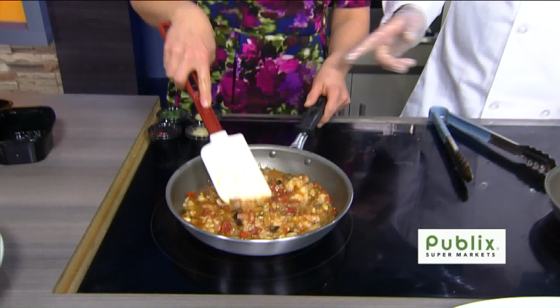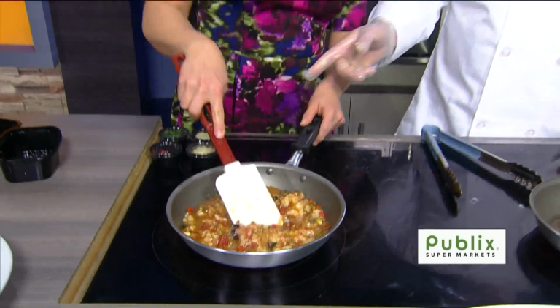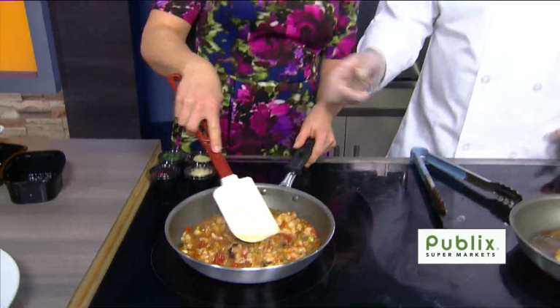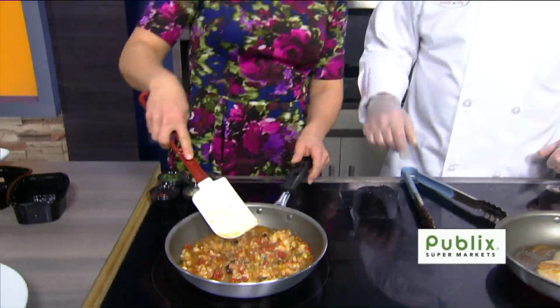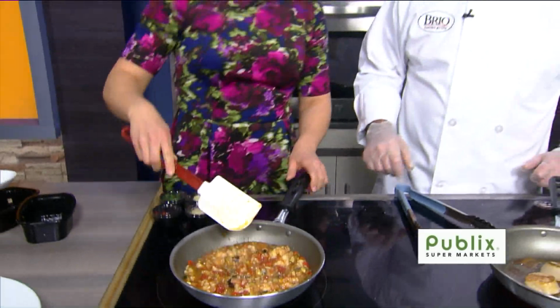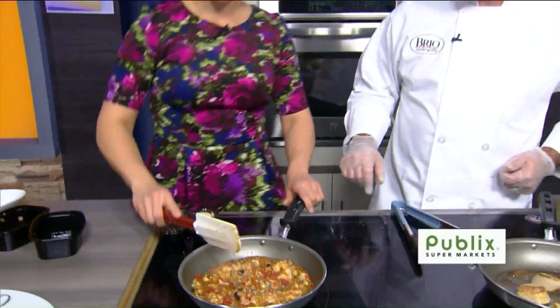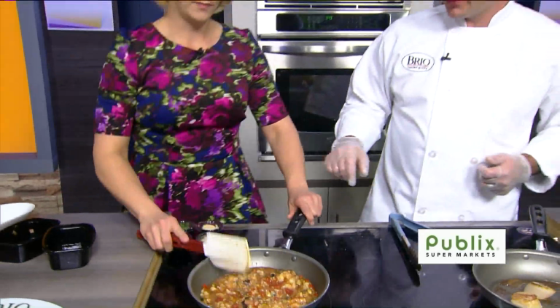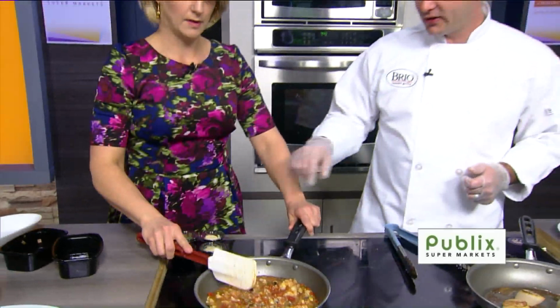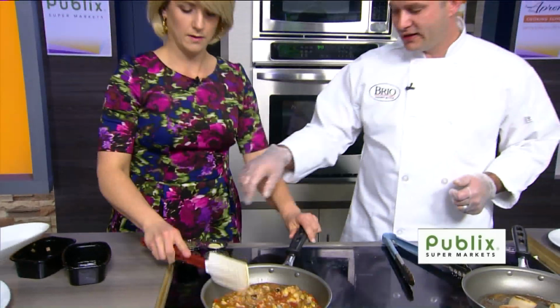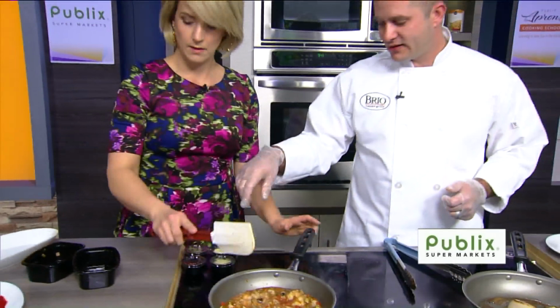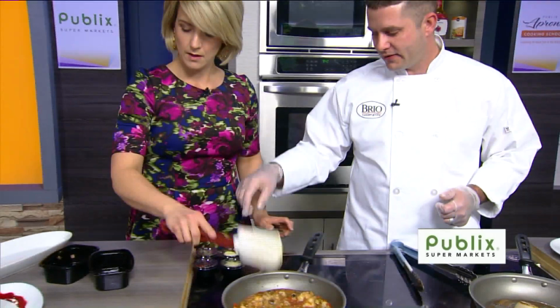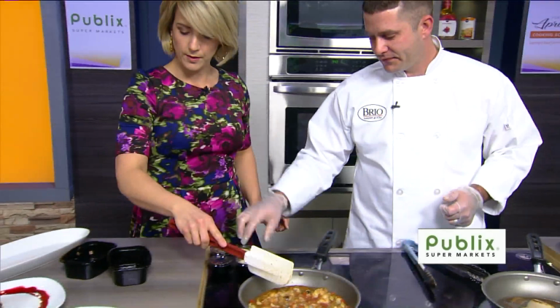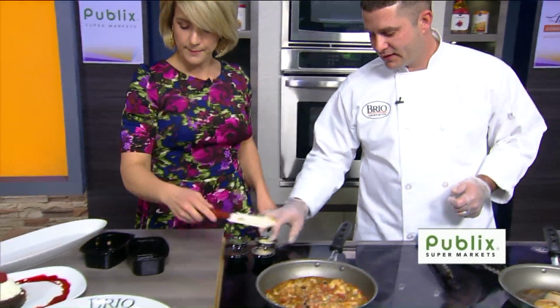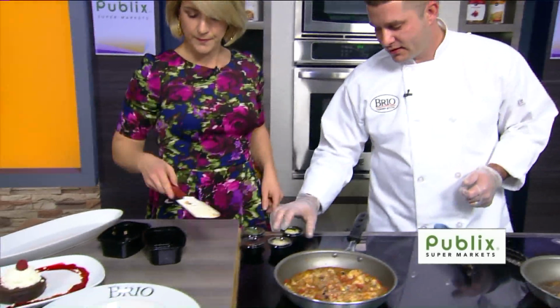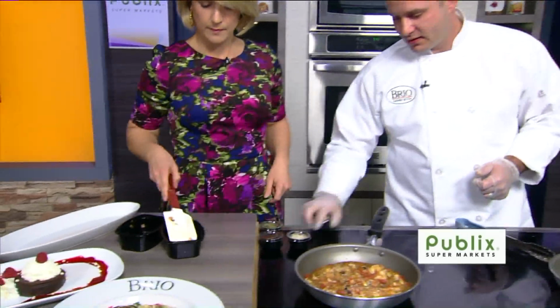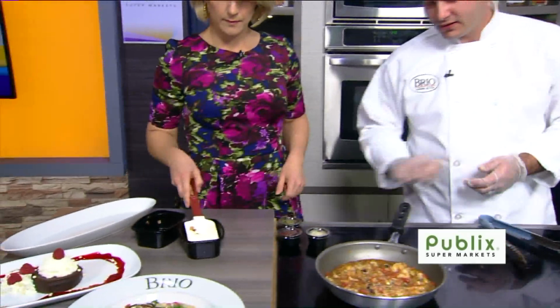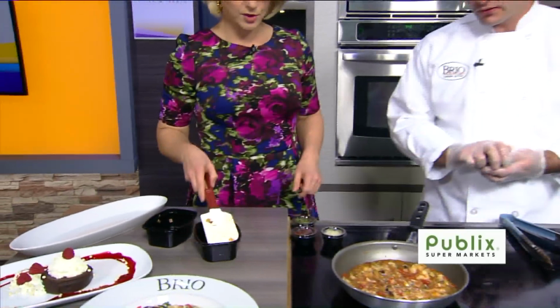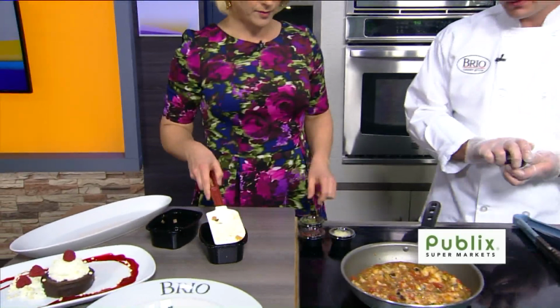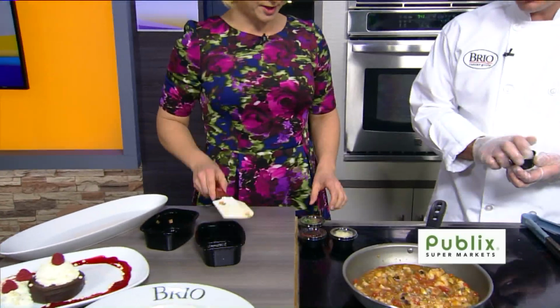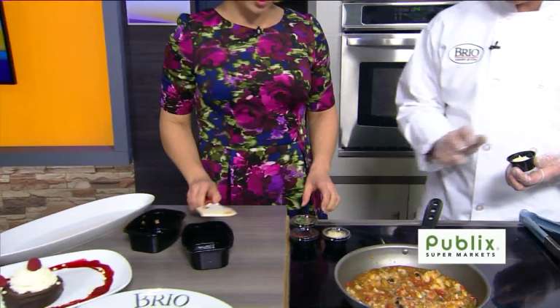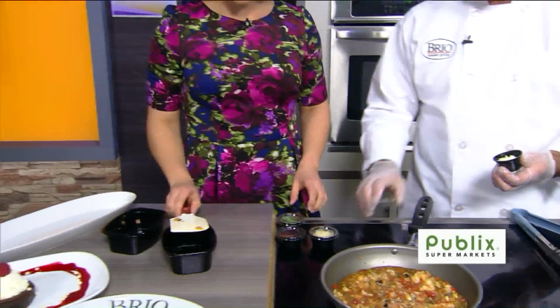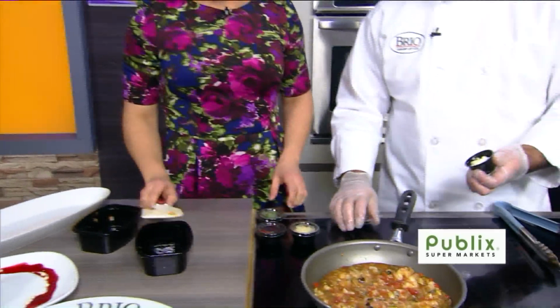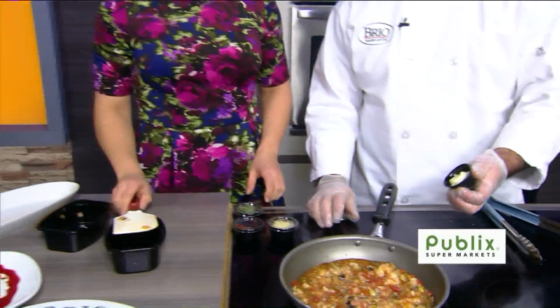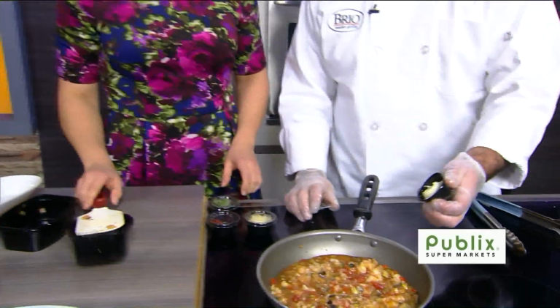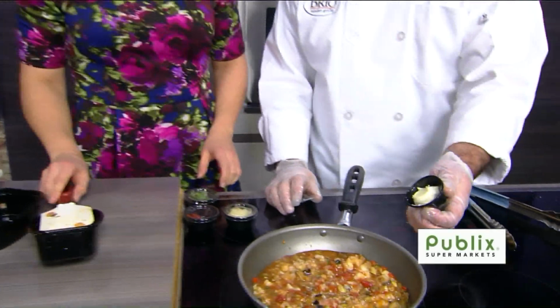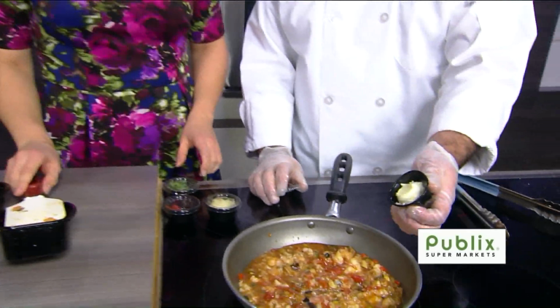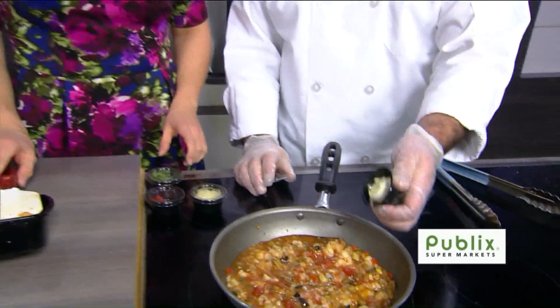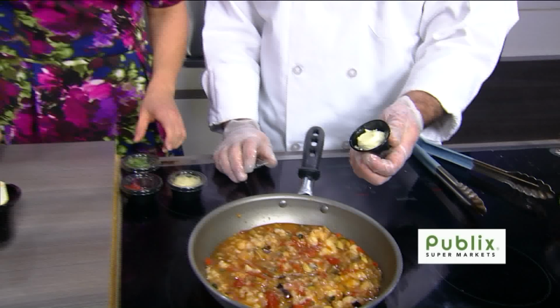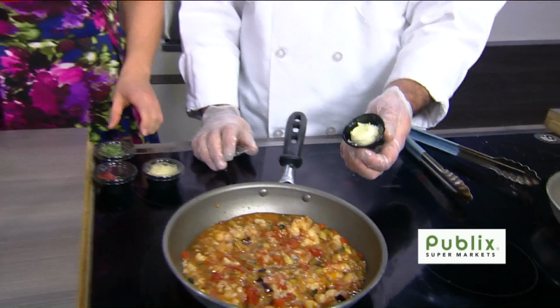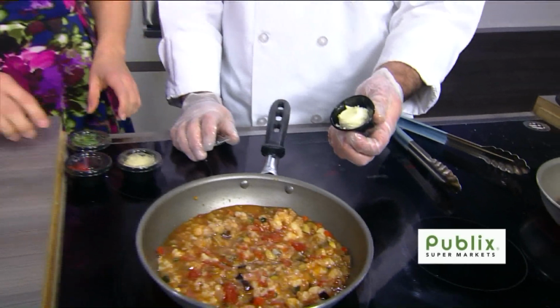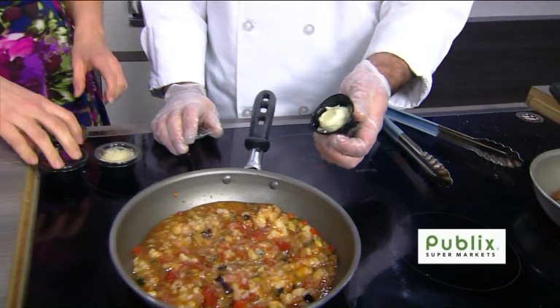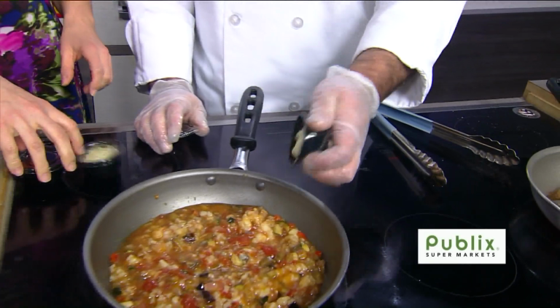We're also going to add in the rest of our ingredients now — to the risotto.